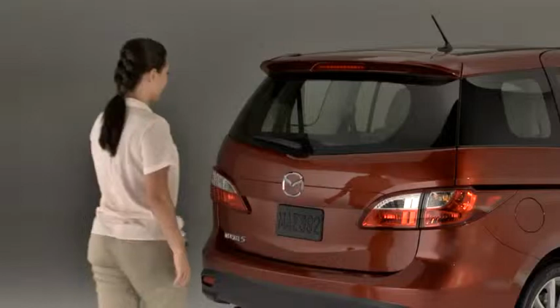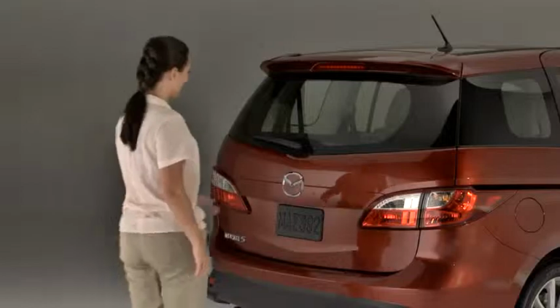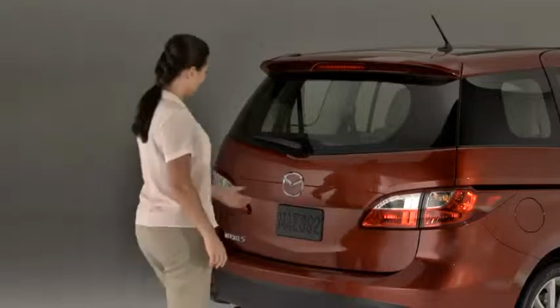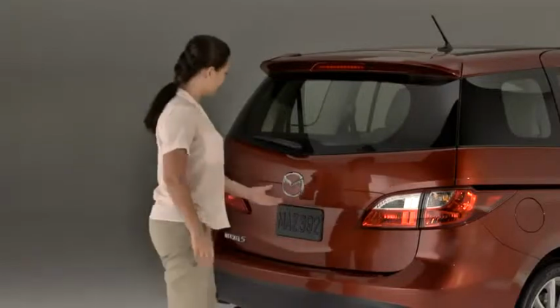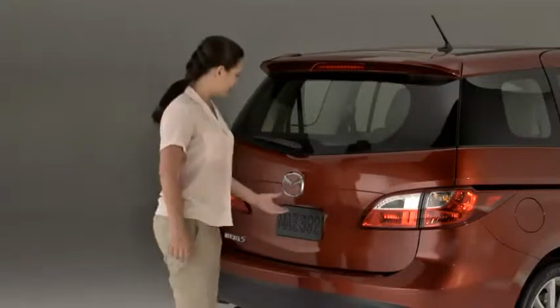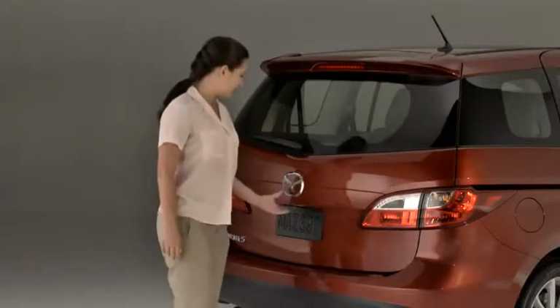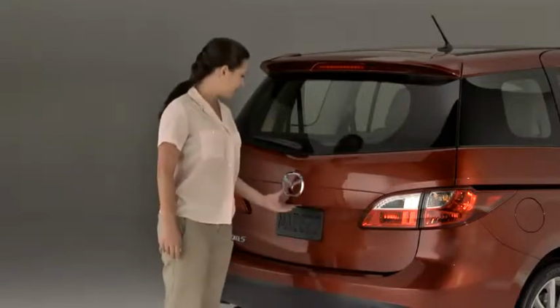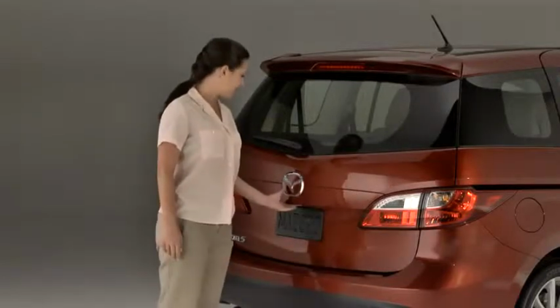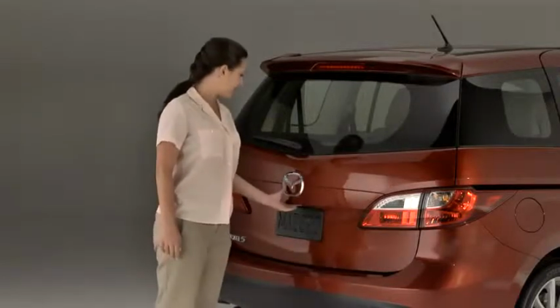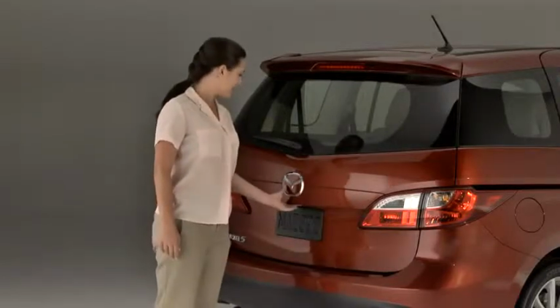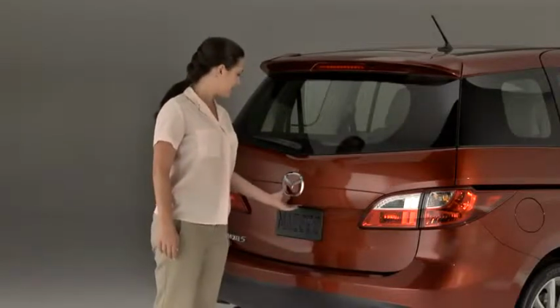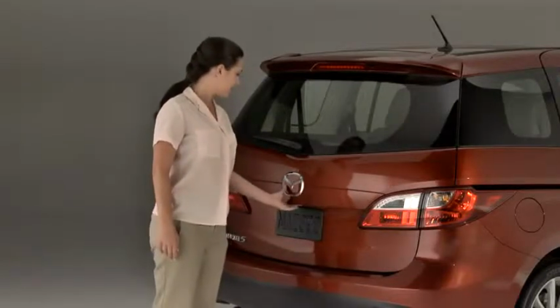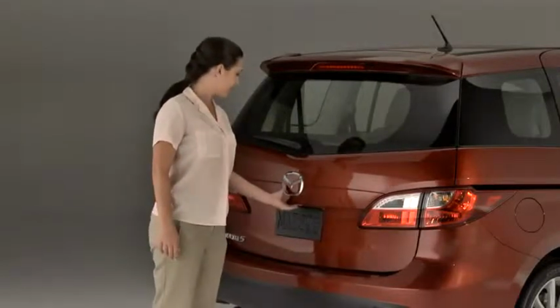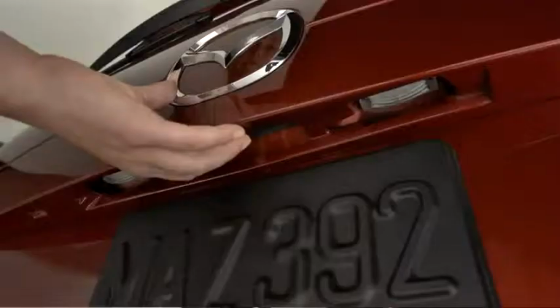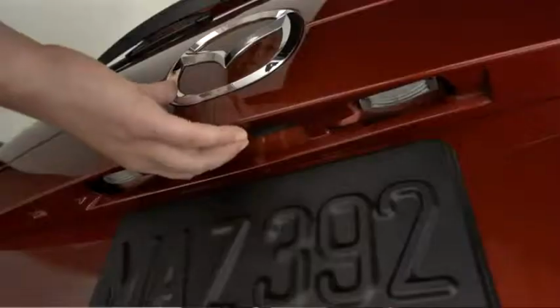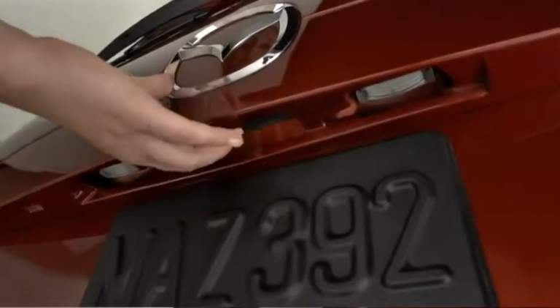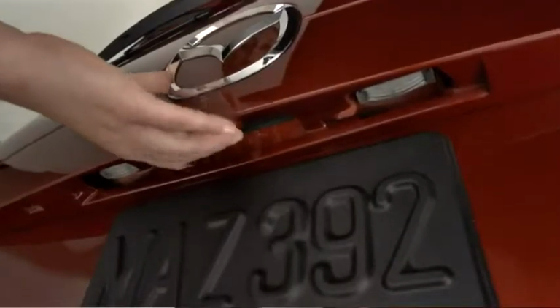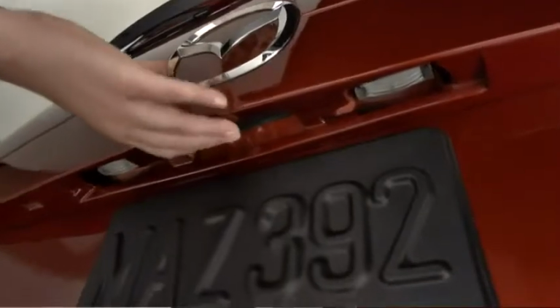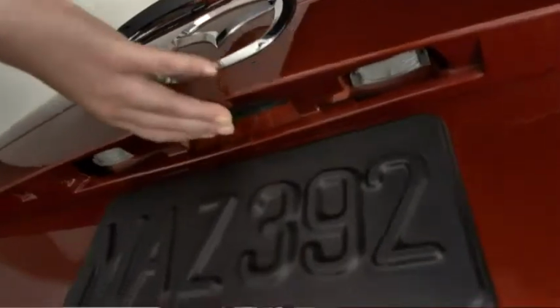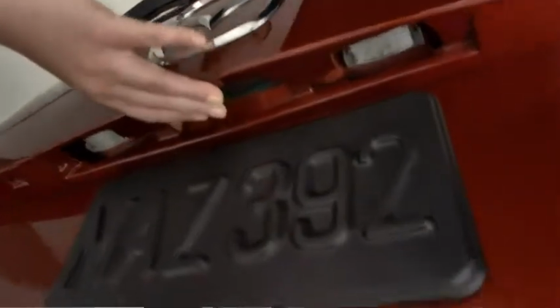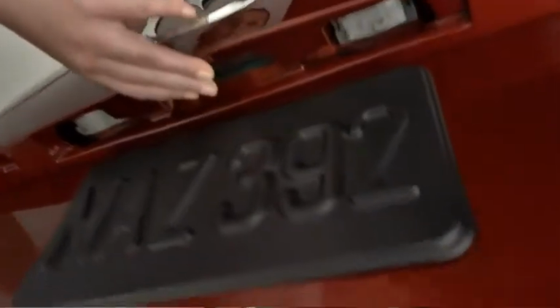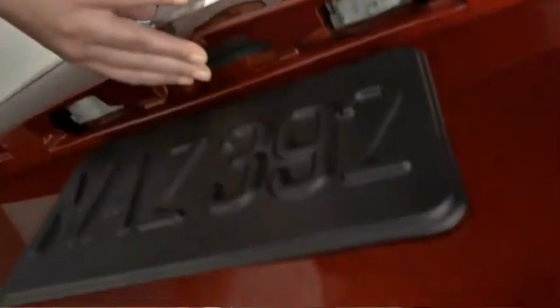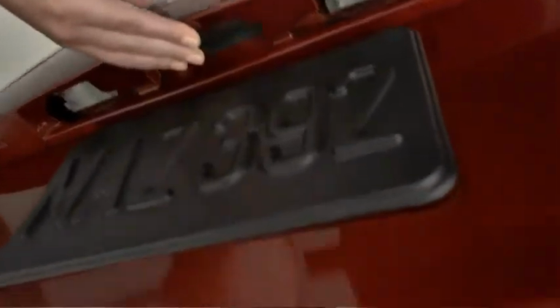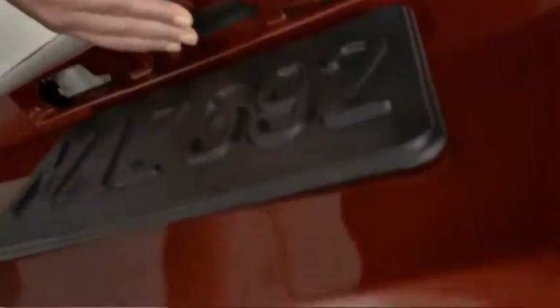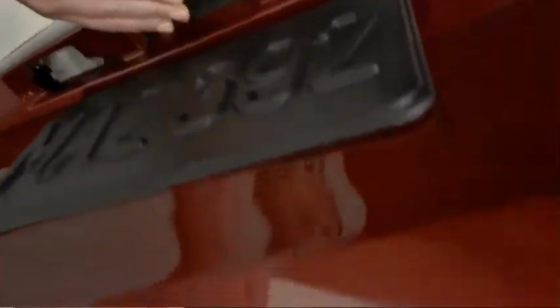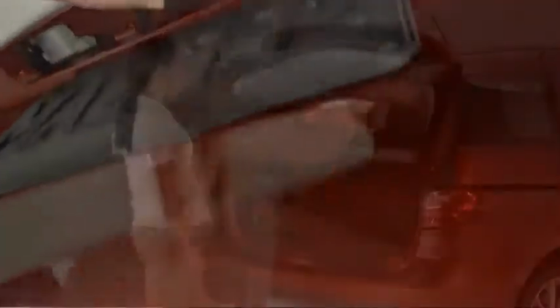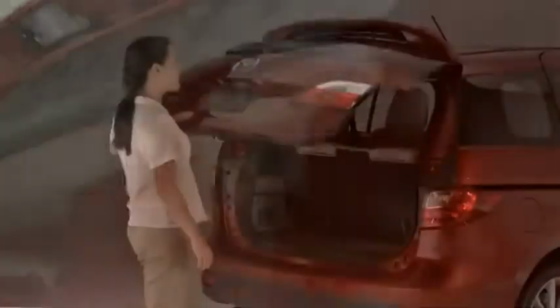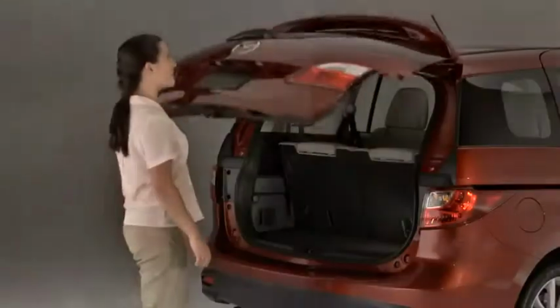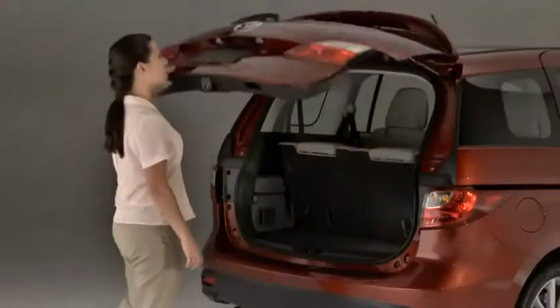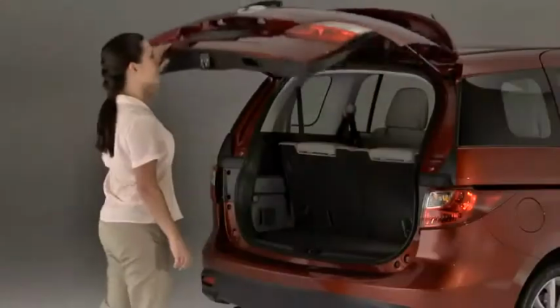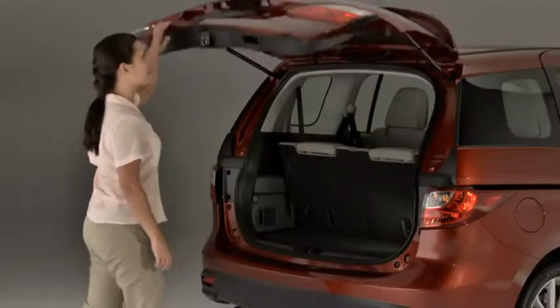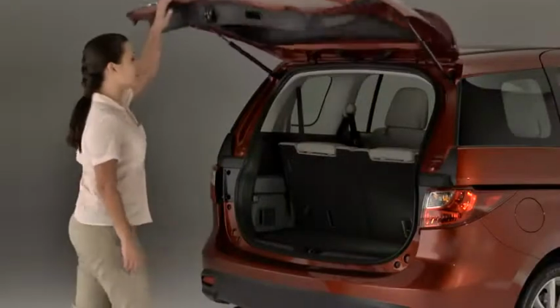To open the liftgate, press the electric liftgate opener button and raise the liftgate when the latch releases.